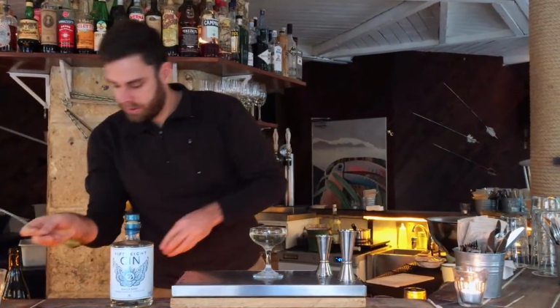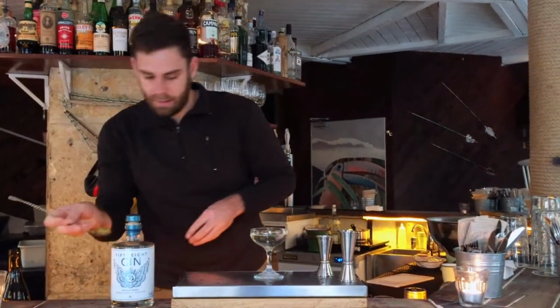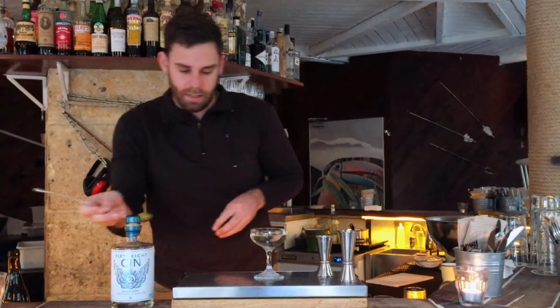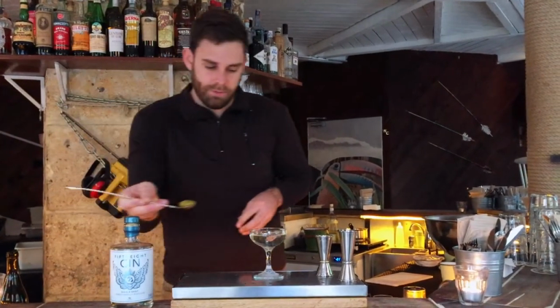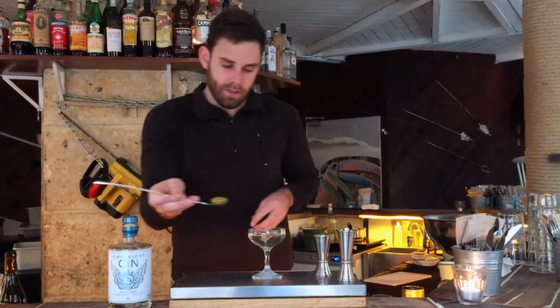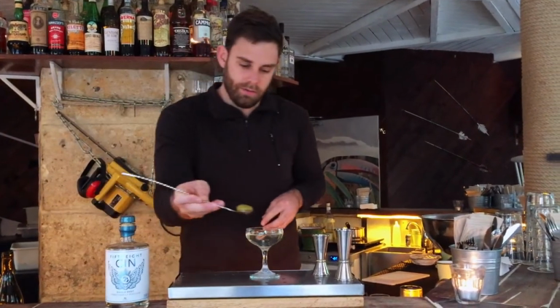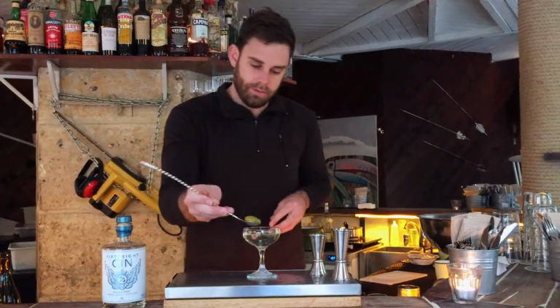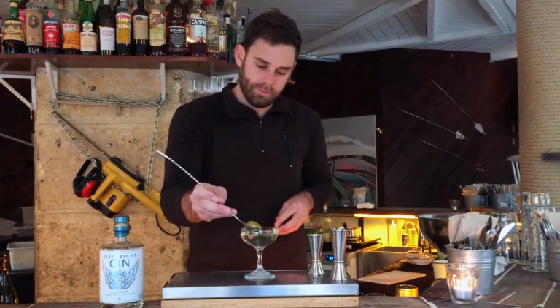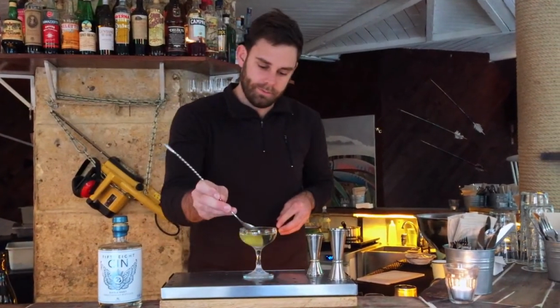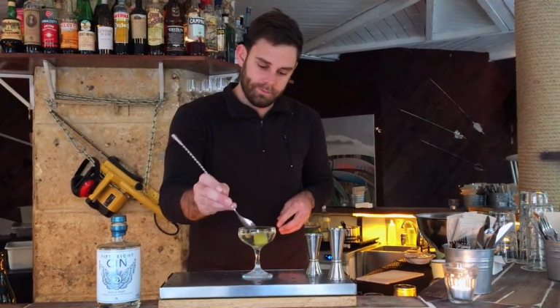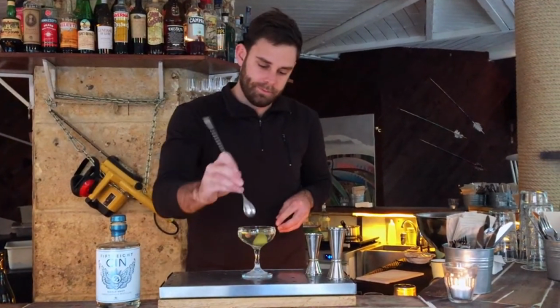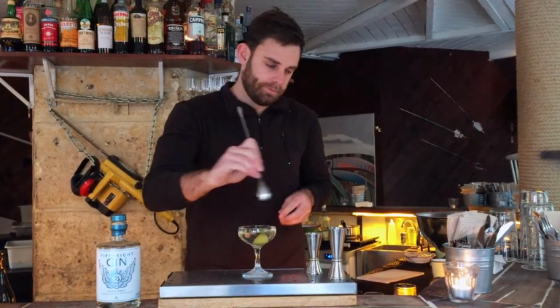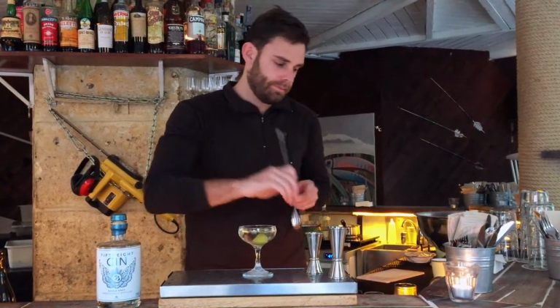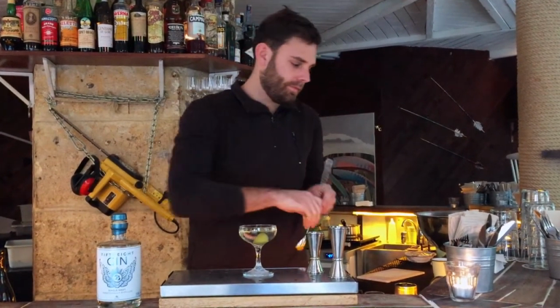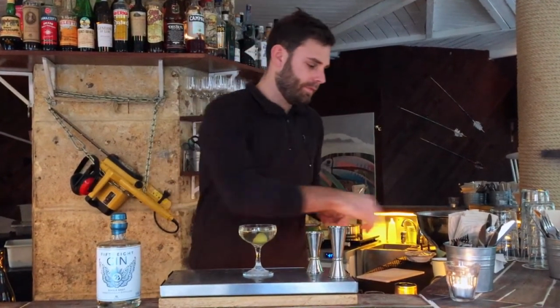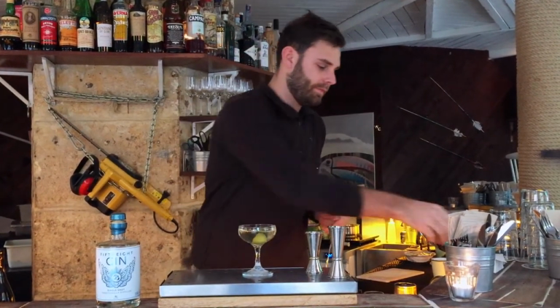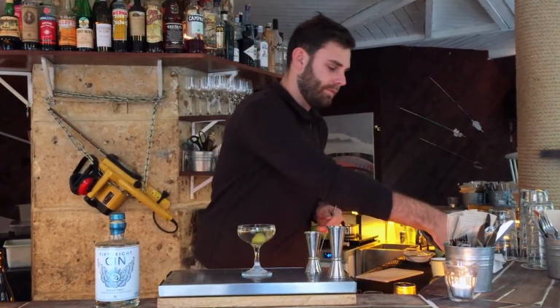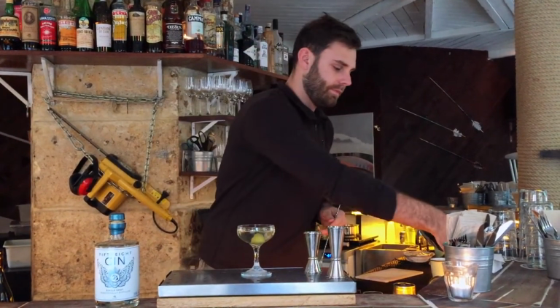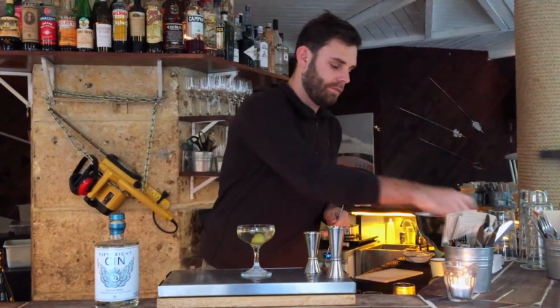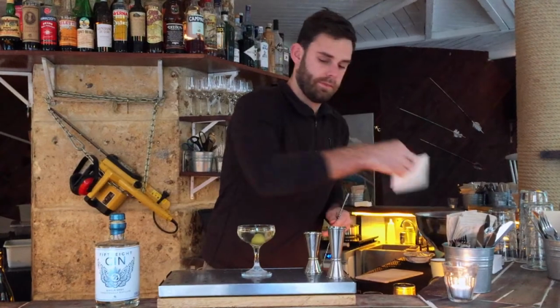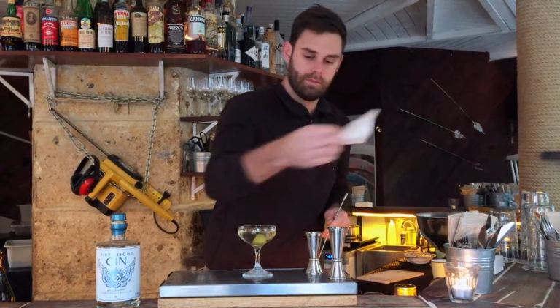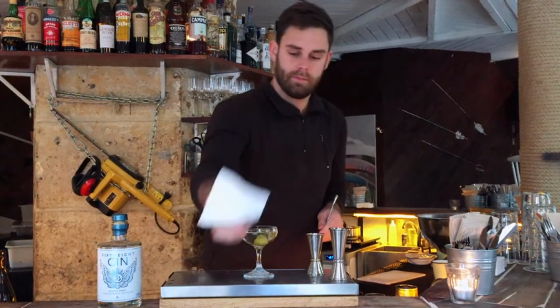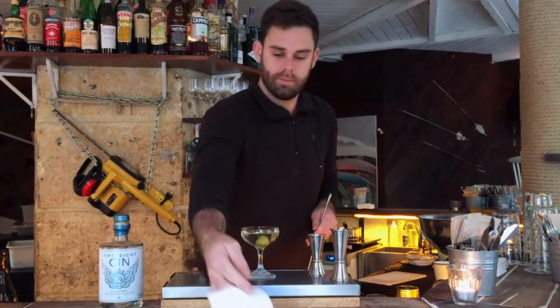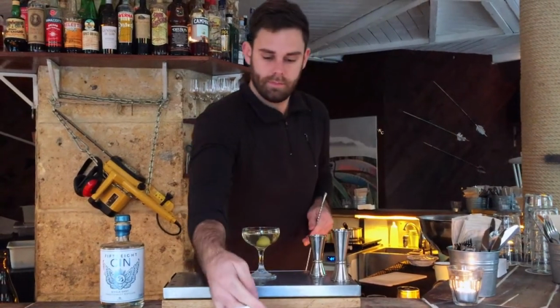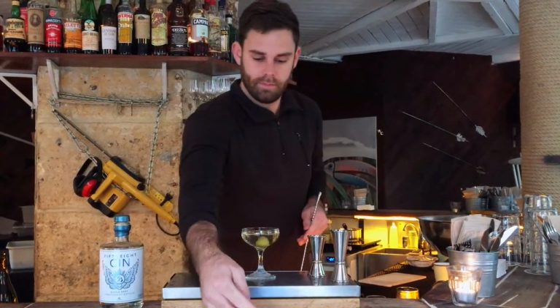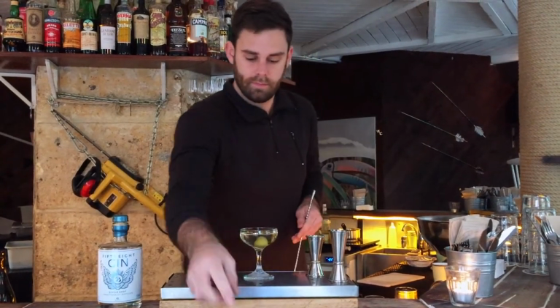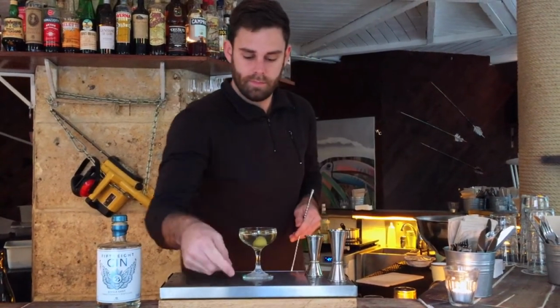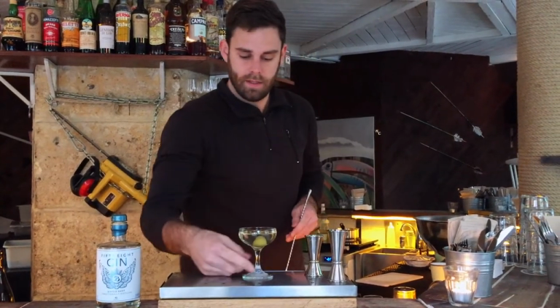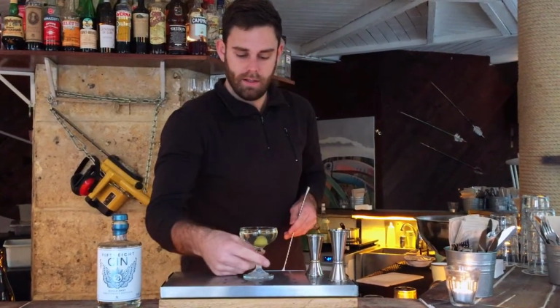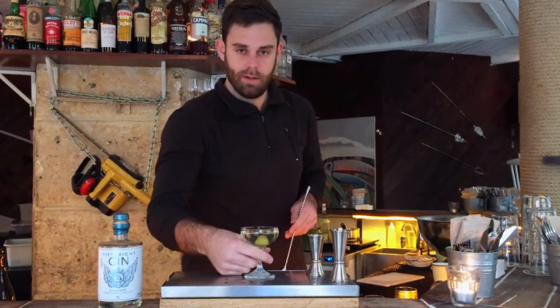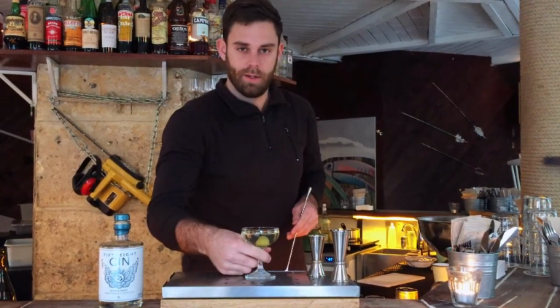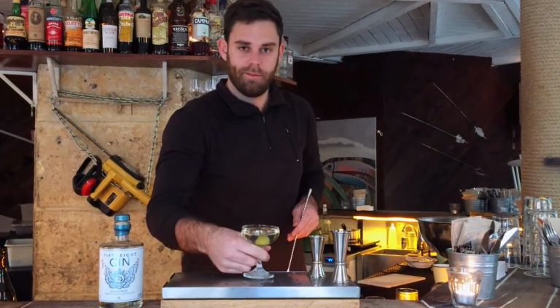There you go. Just finishing touches. I'm going to express the lemon peel over the glass — you want to get the oils but not let the skin touch the drink. There you go.